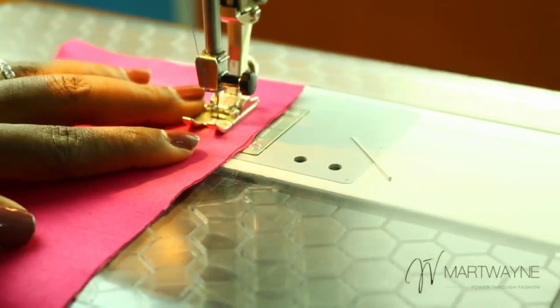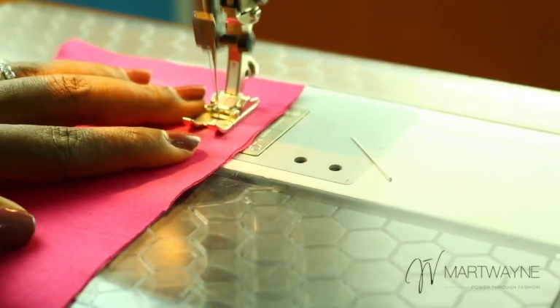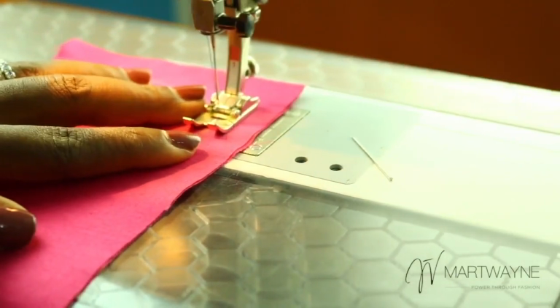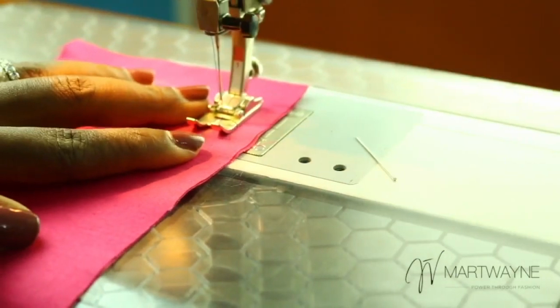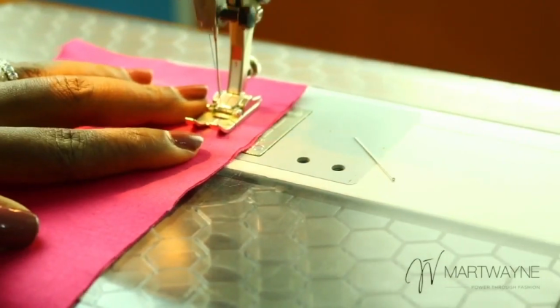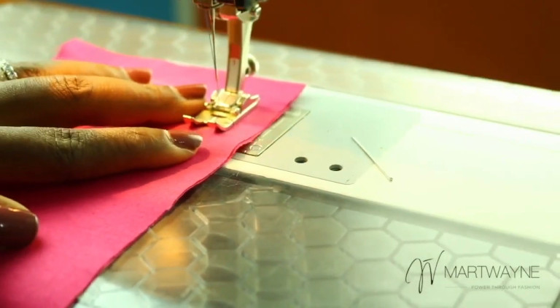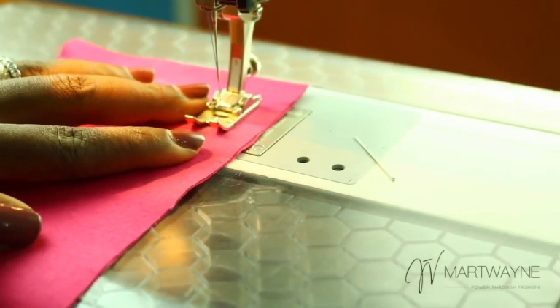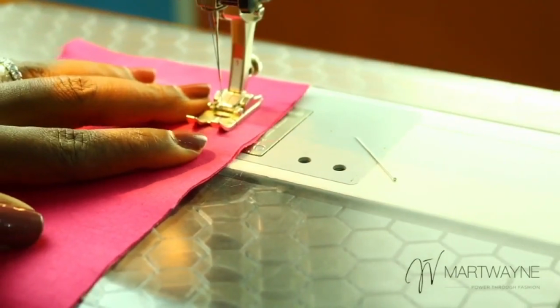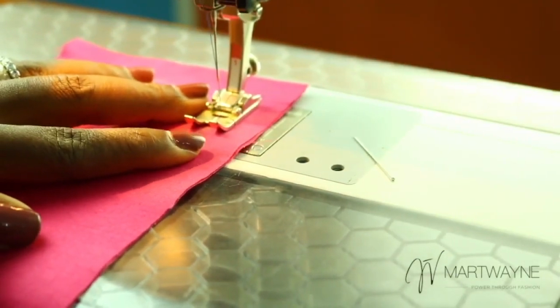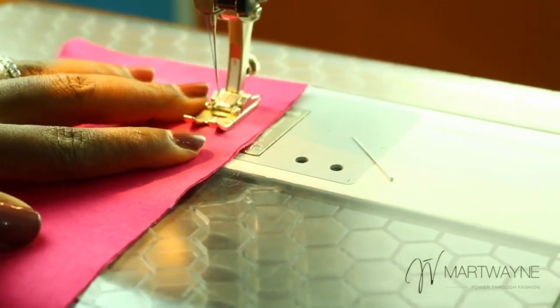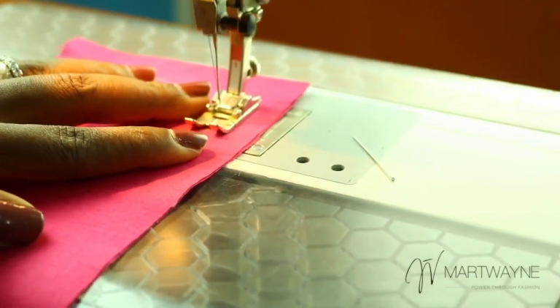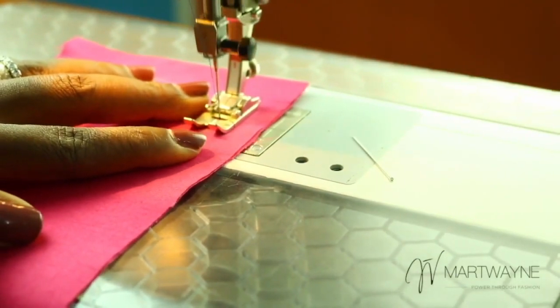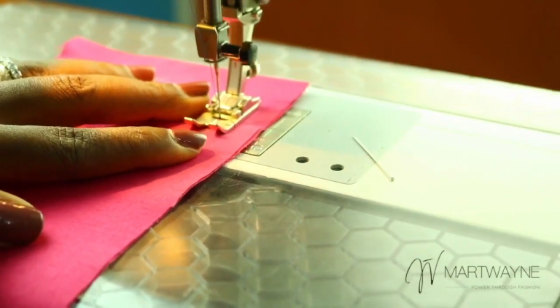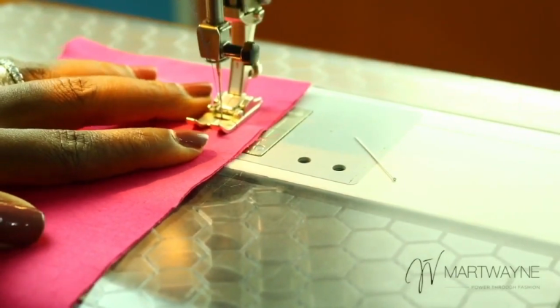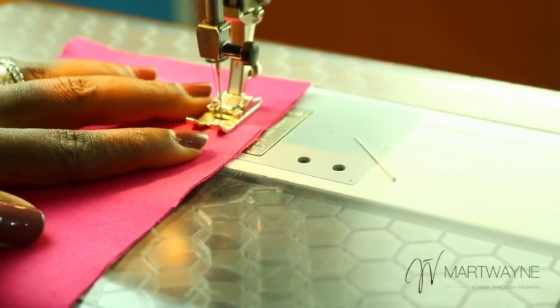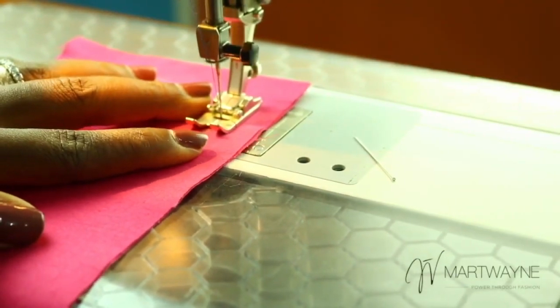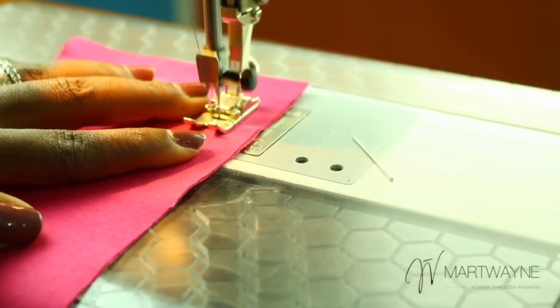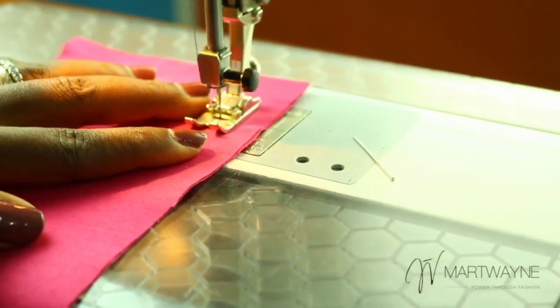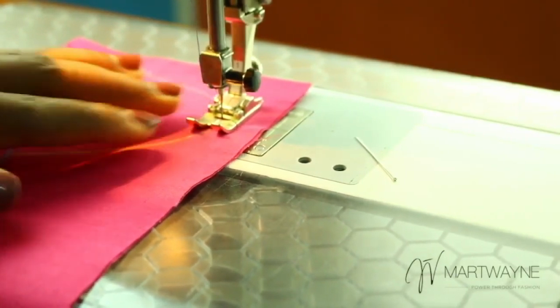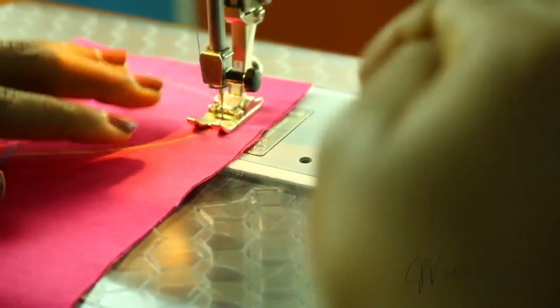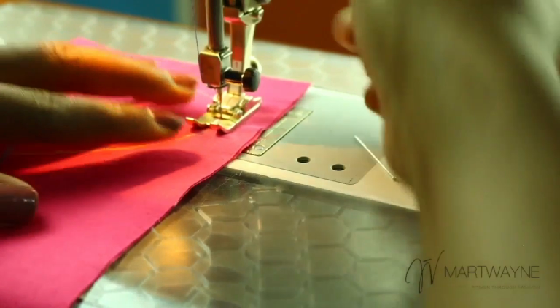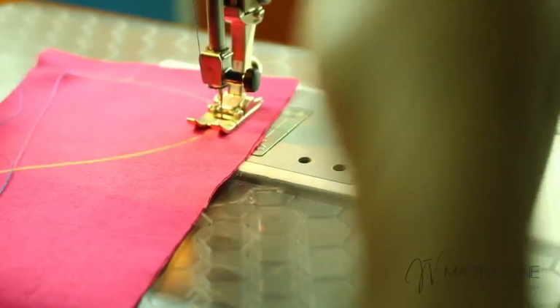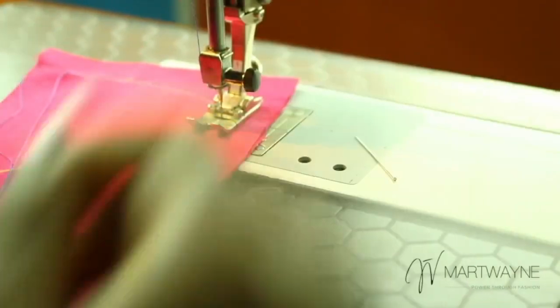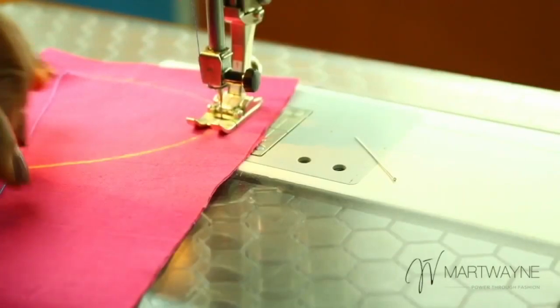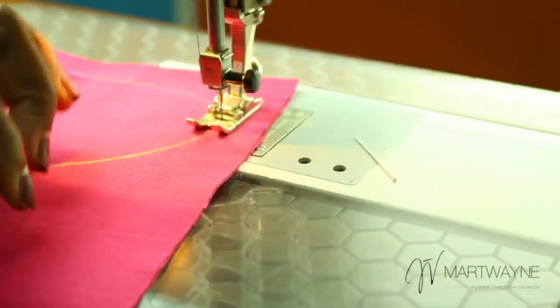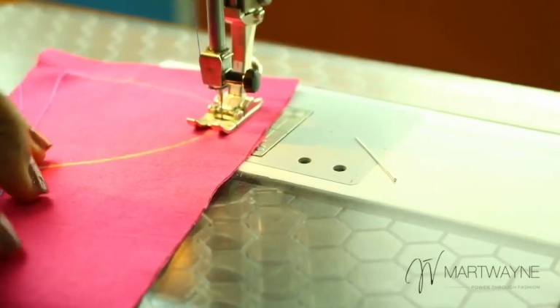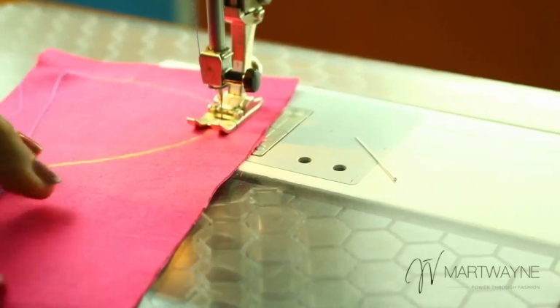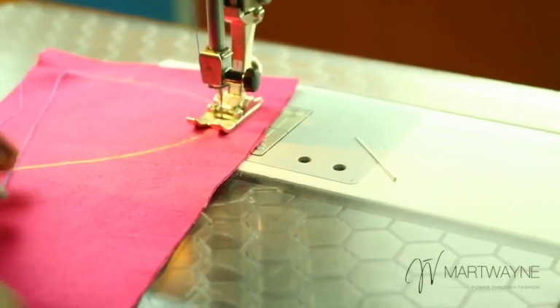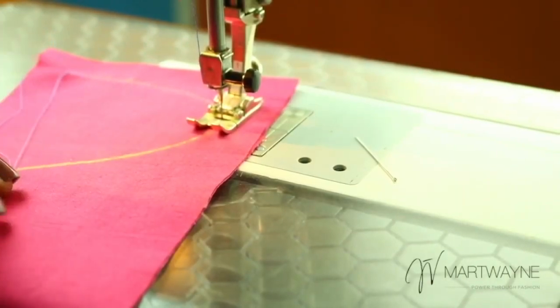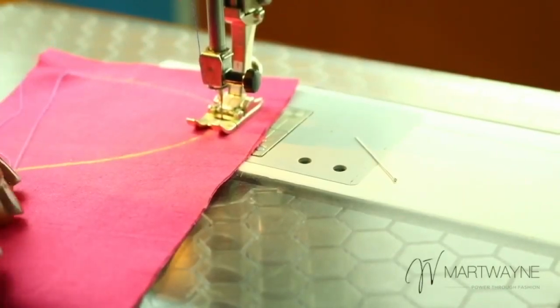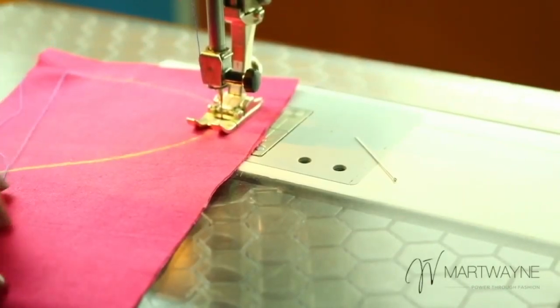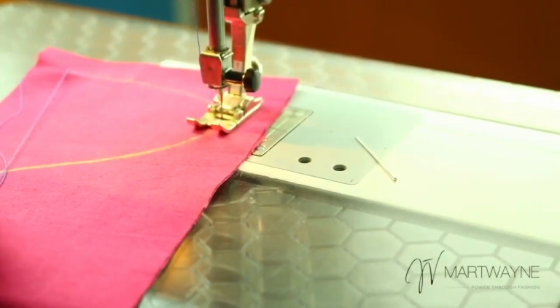Truth be told, when you are sewing, it doesn't seem this stressful. So don't think, "Oh my God, this is so stressful" — it's not really that way.